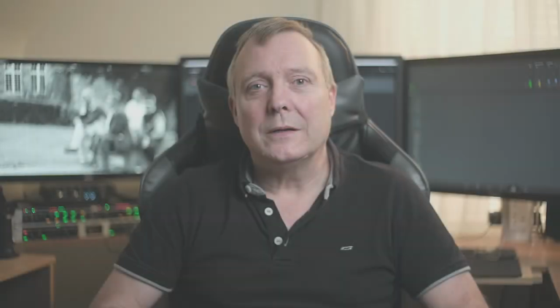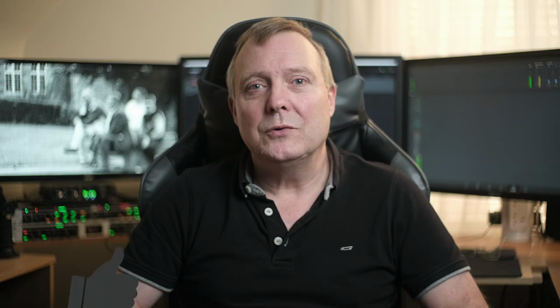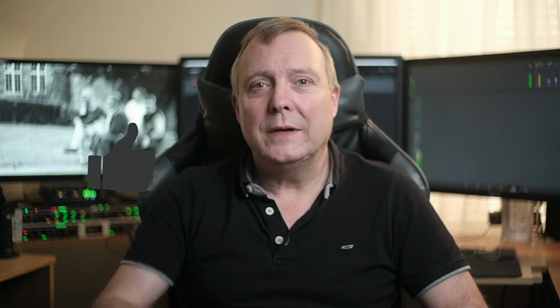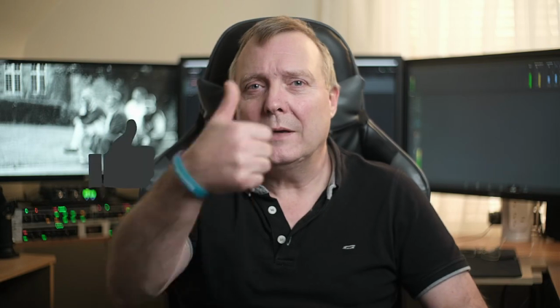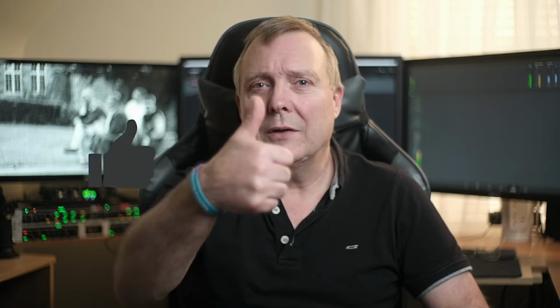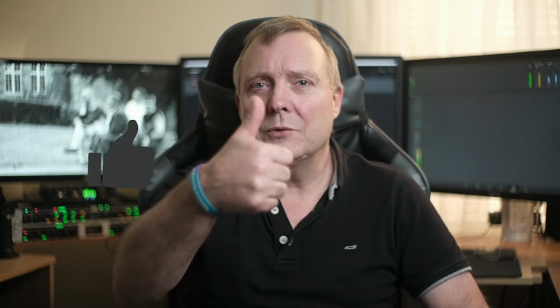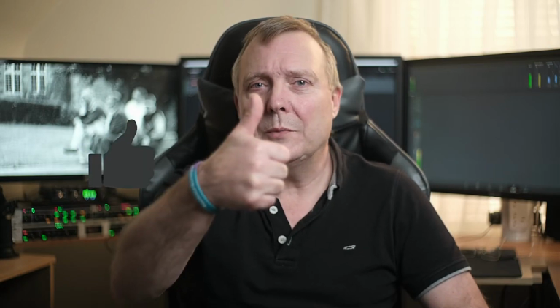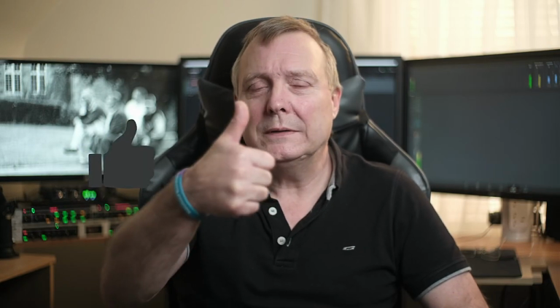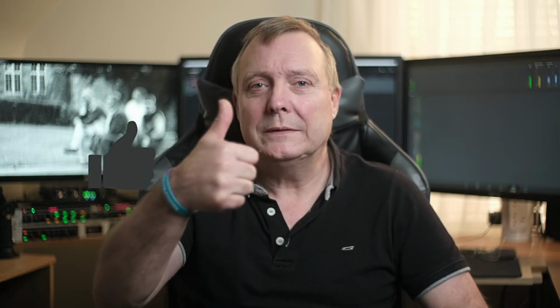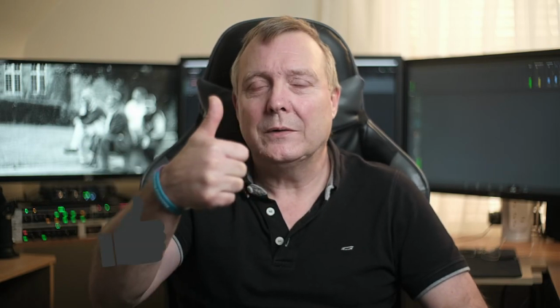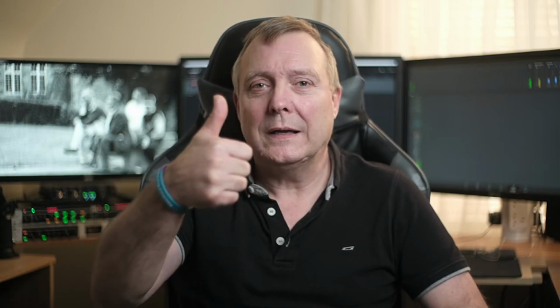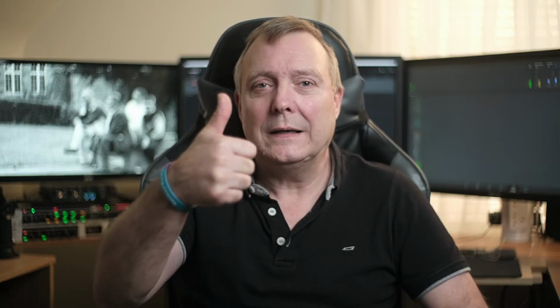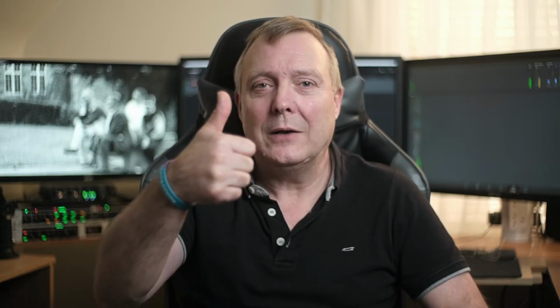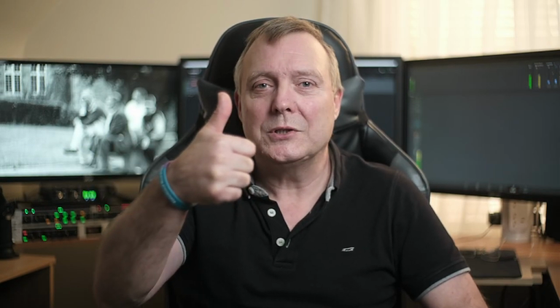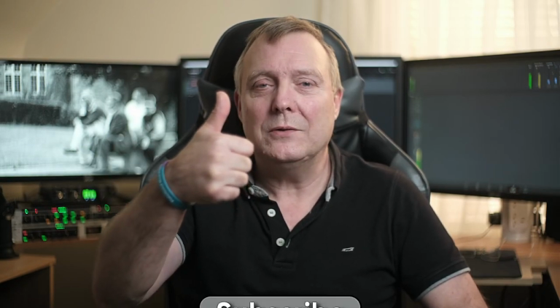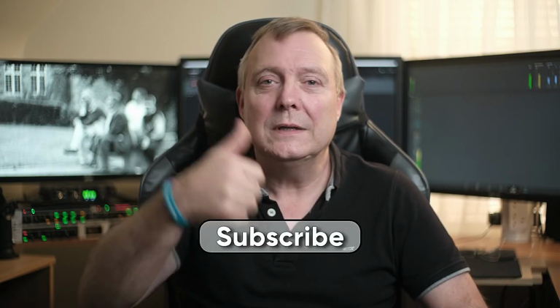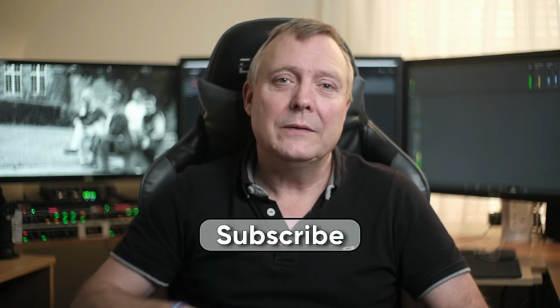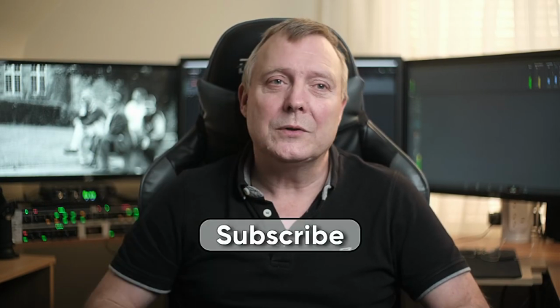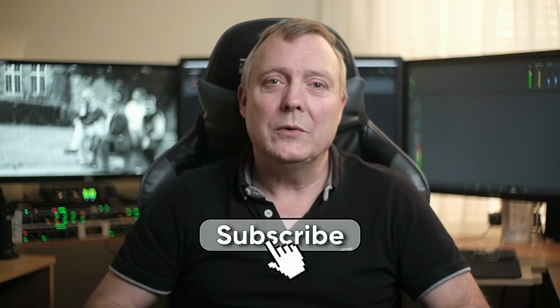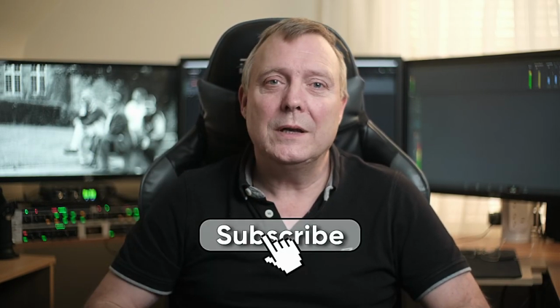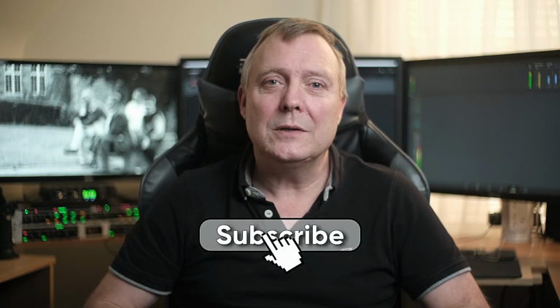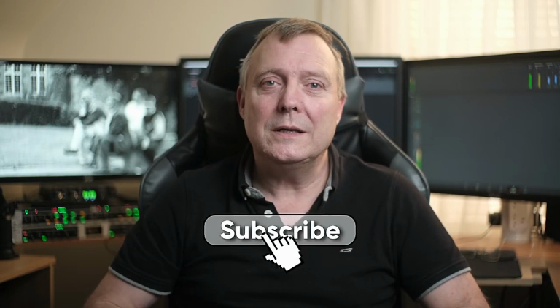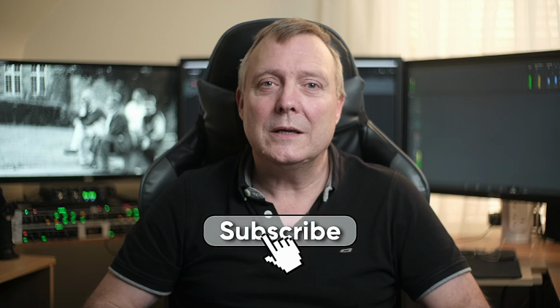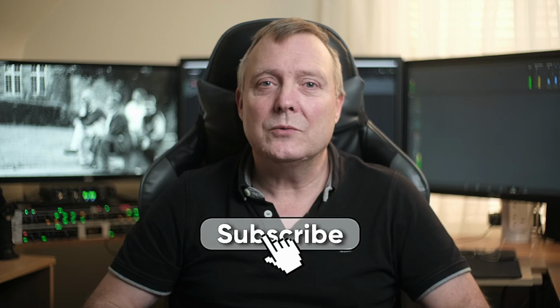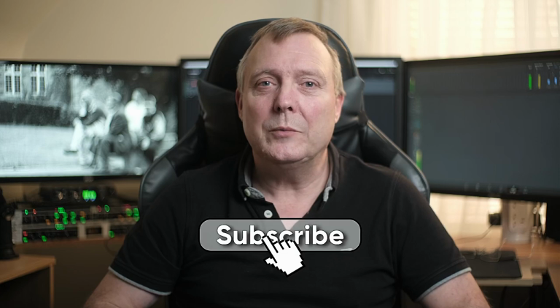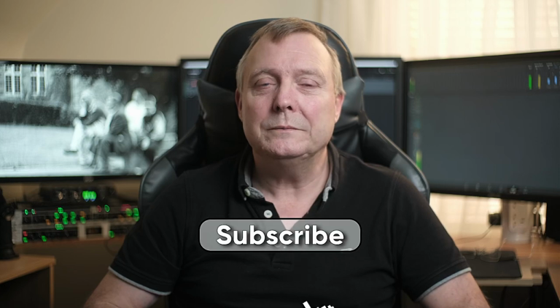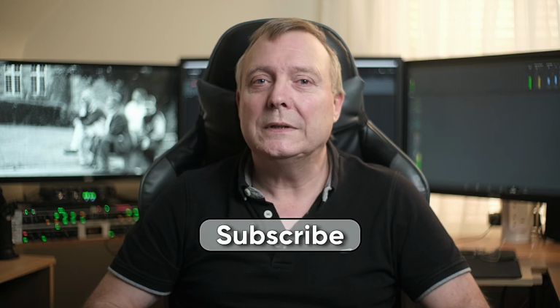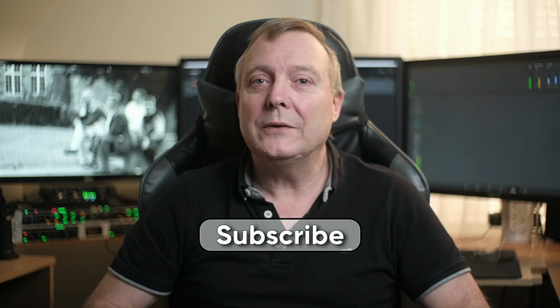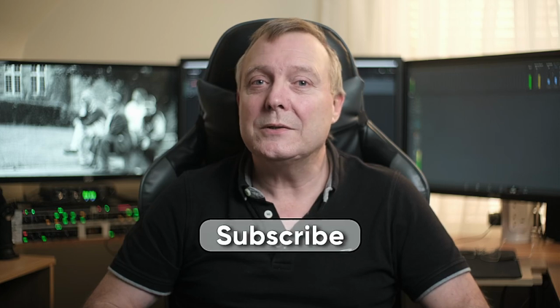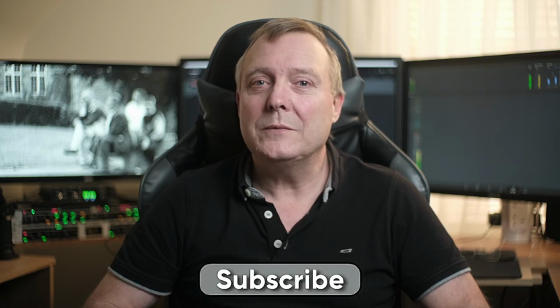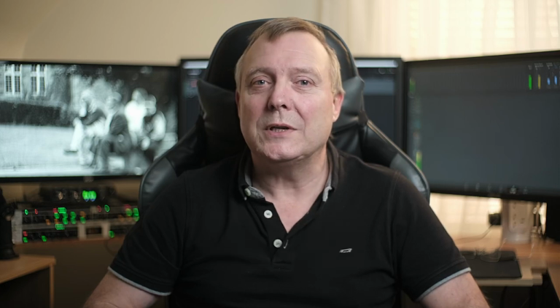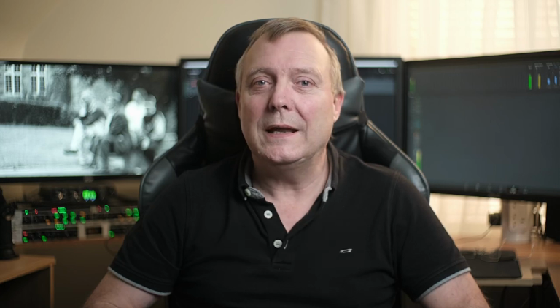If you enjoyed the video, give it a thumbs up — it helps the channel. If you want to see more videos like this, hit that subscribe button, and until next time, see you later.